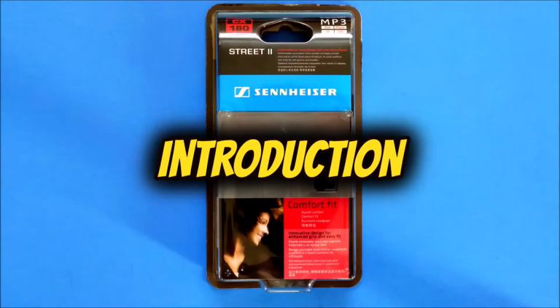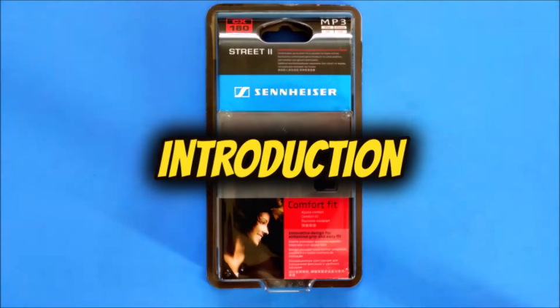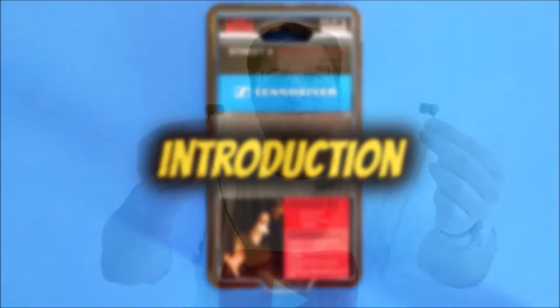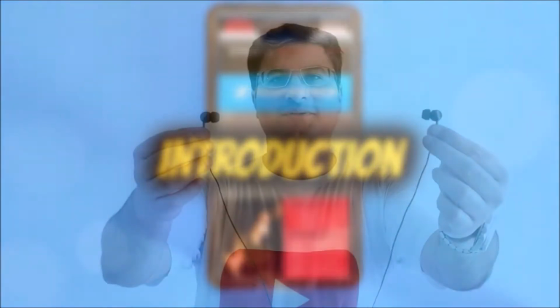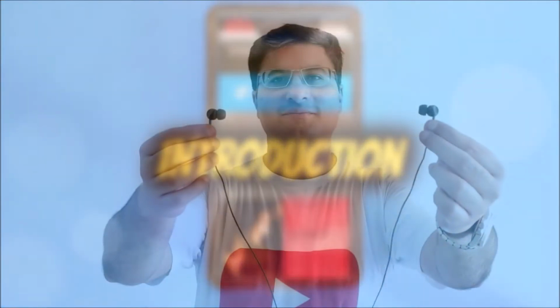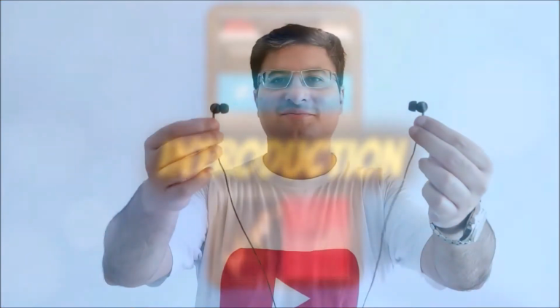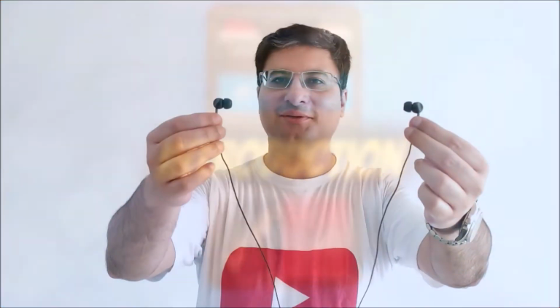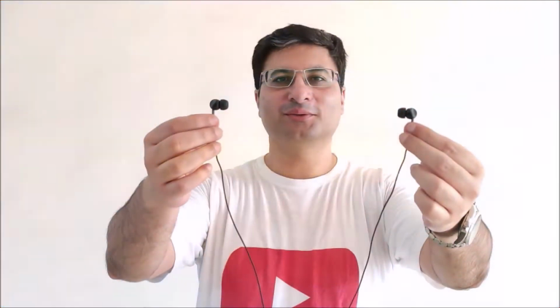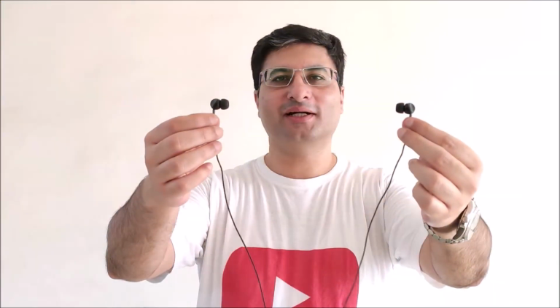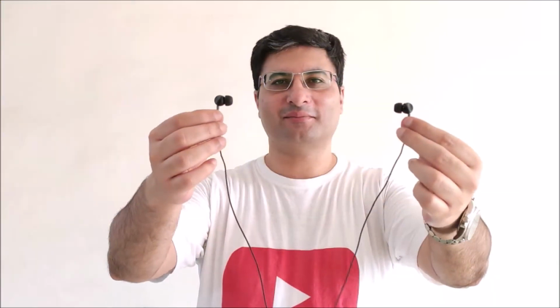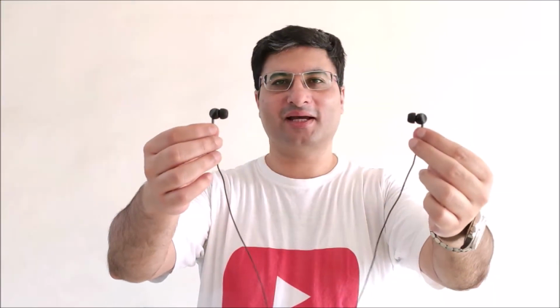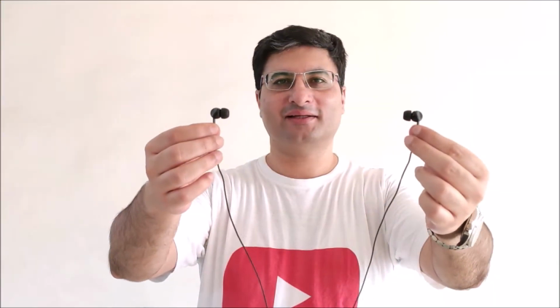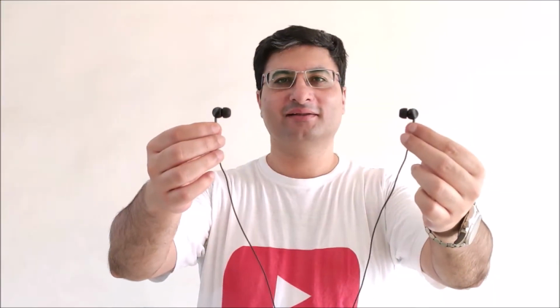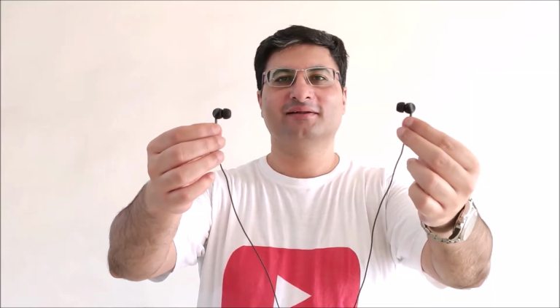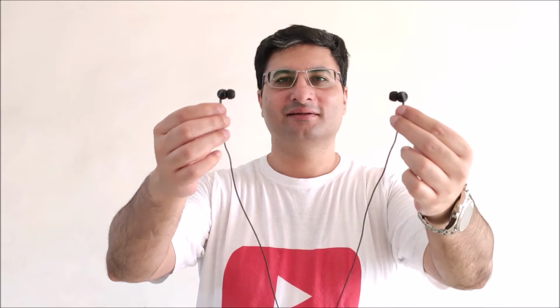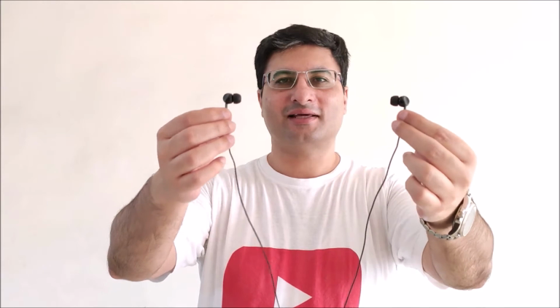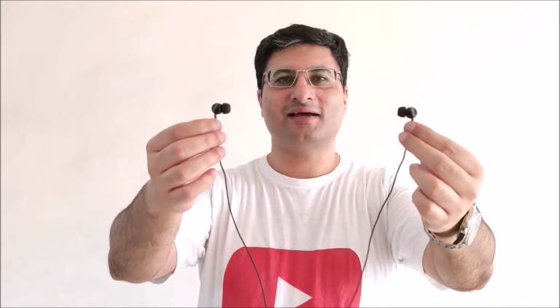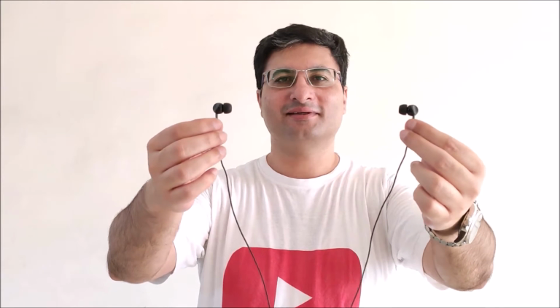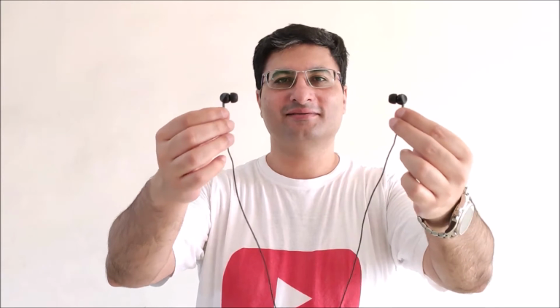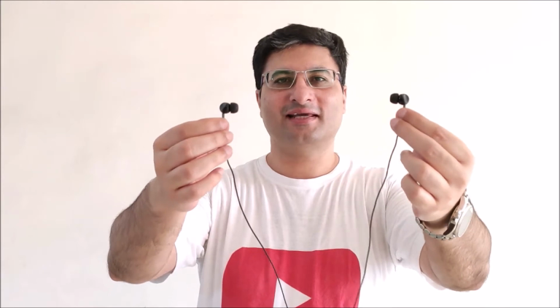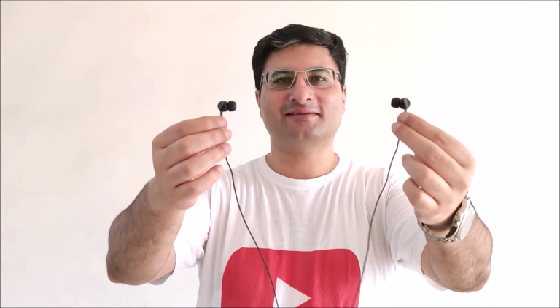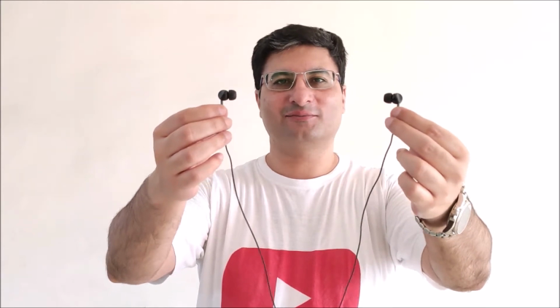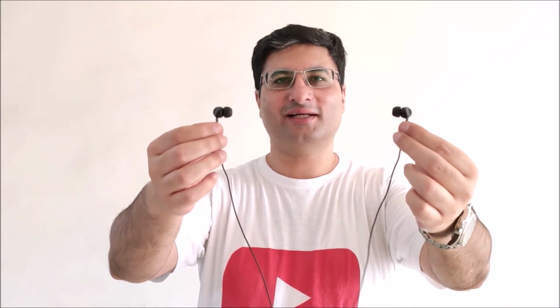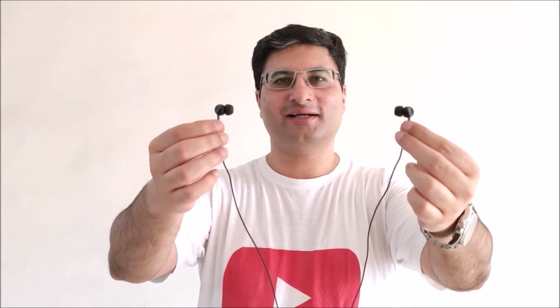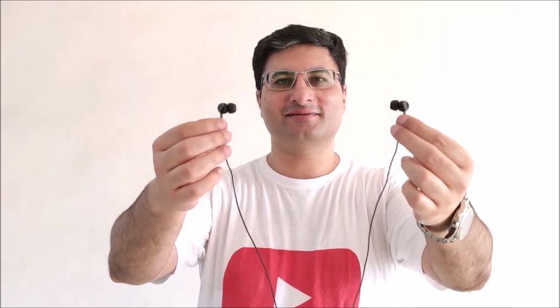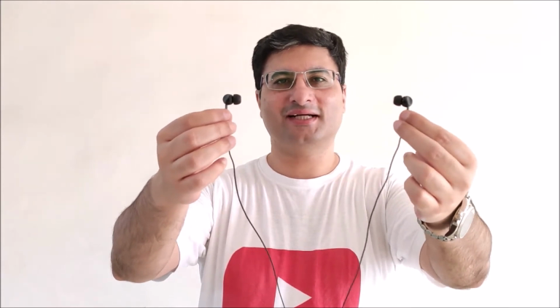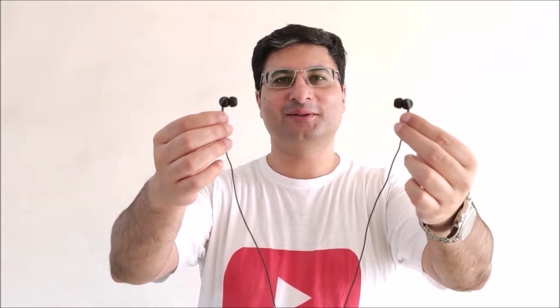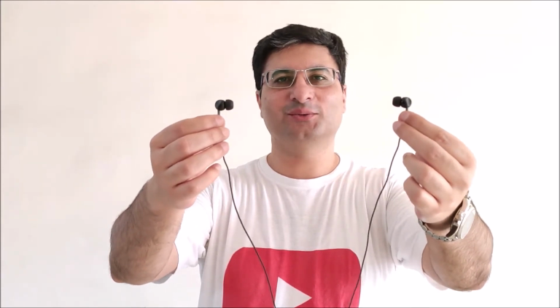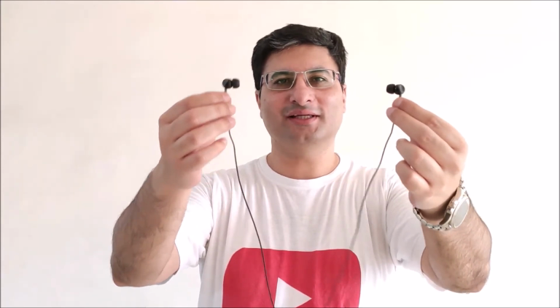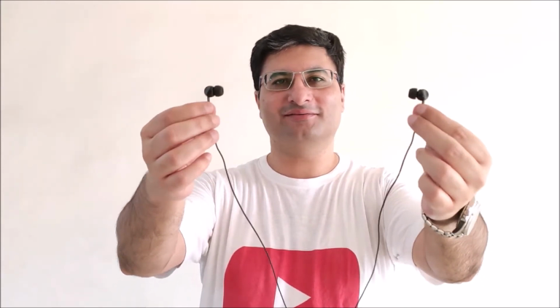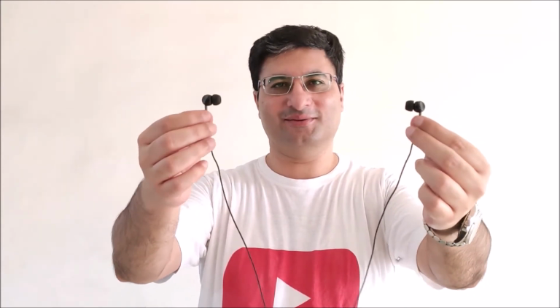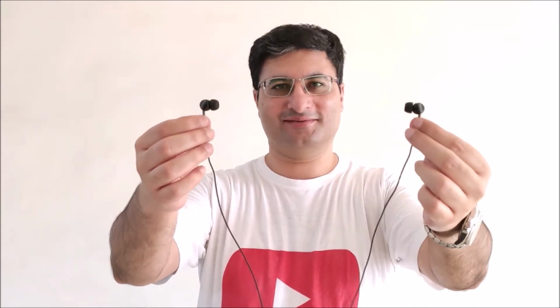Here are three things you should know before you buy Sennheiser CX180 Street 2 earphones.